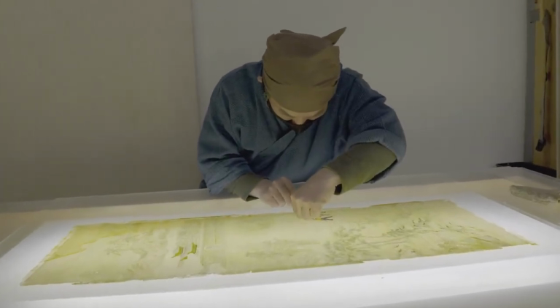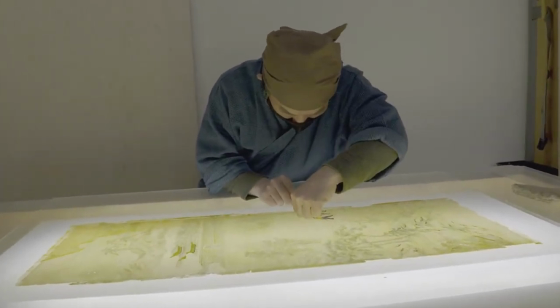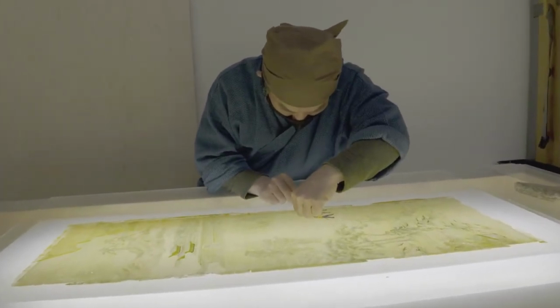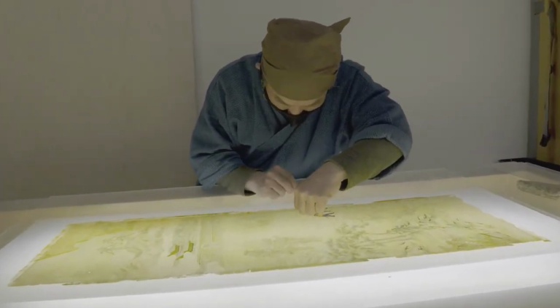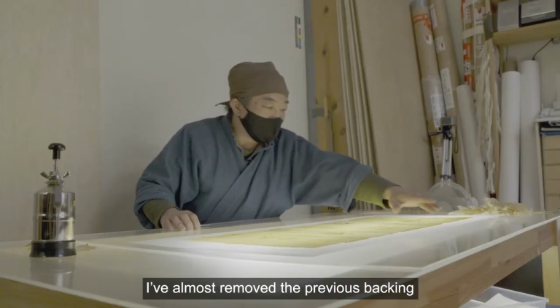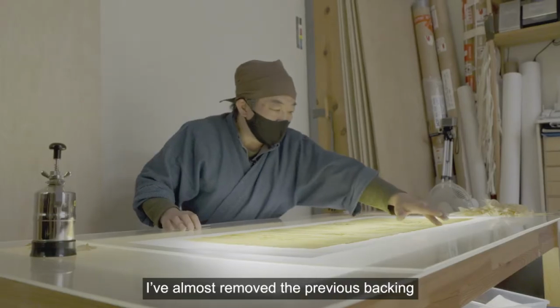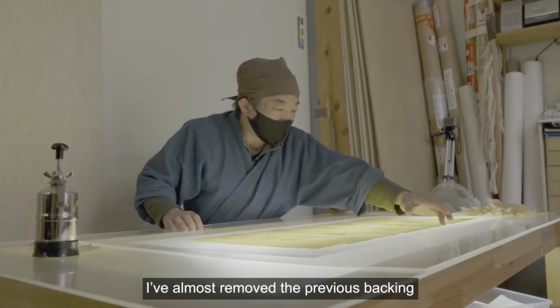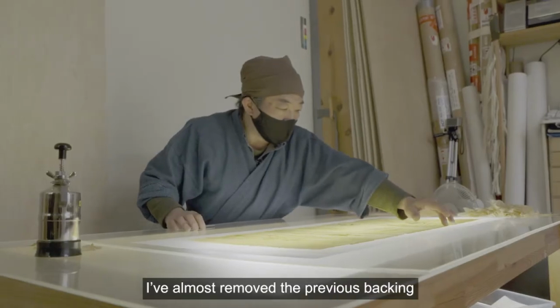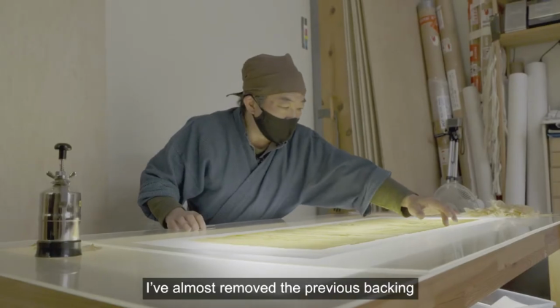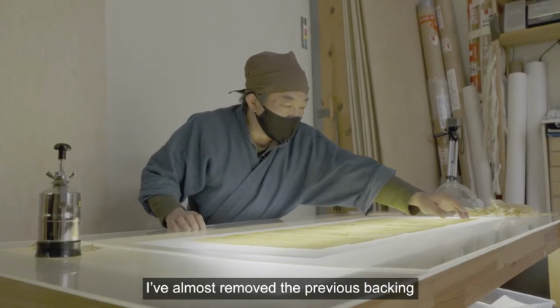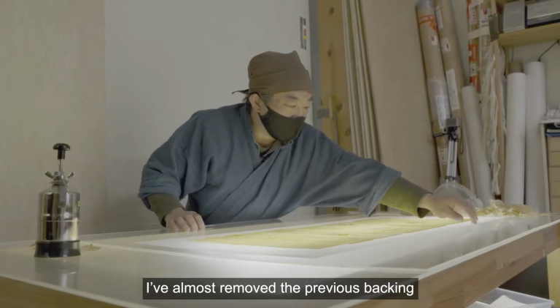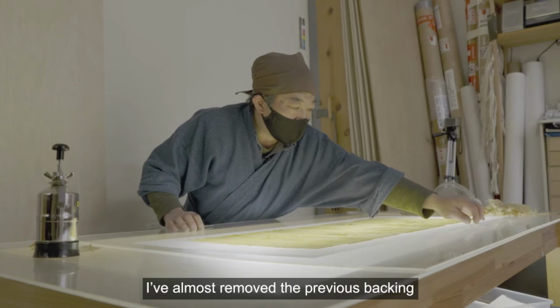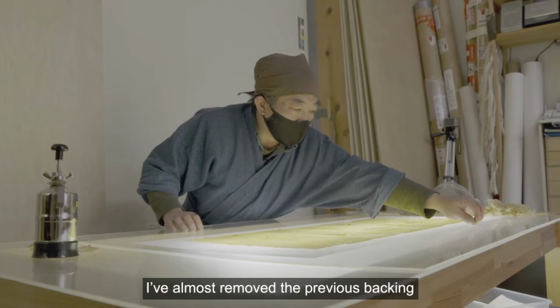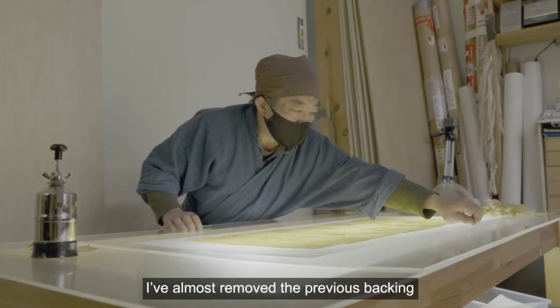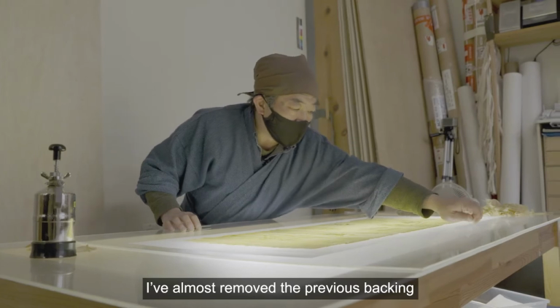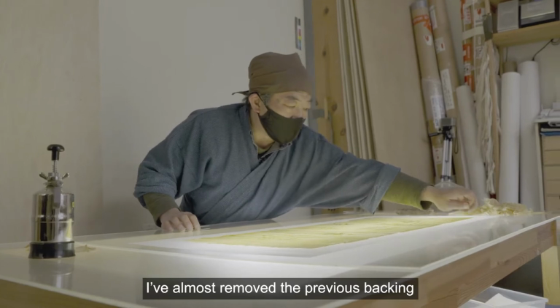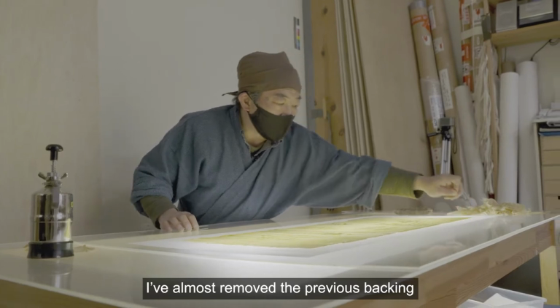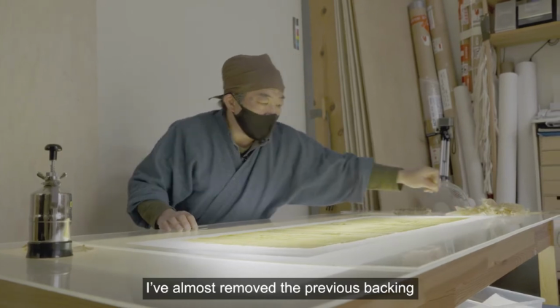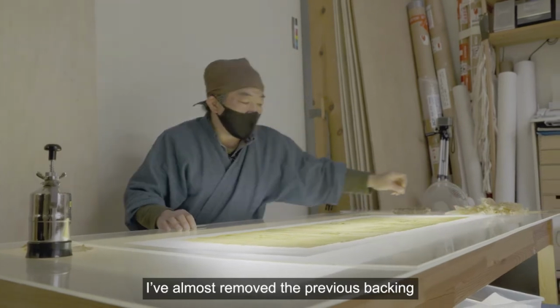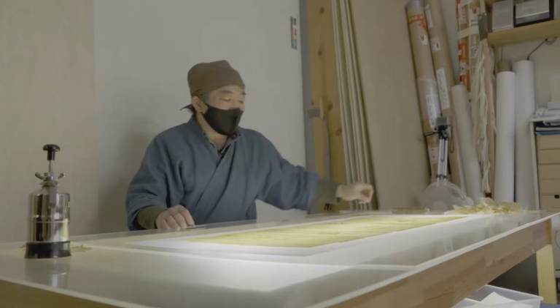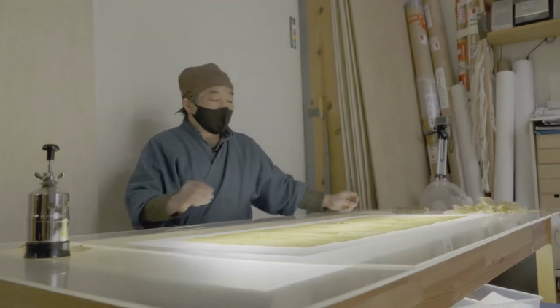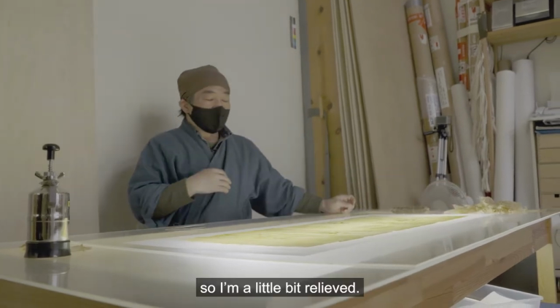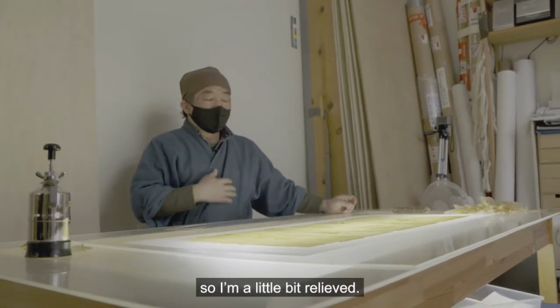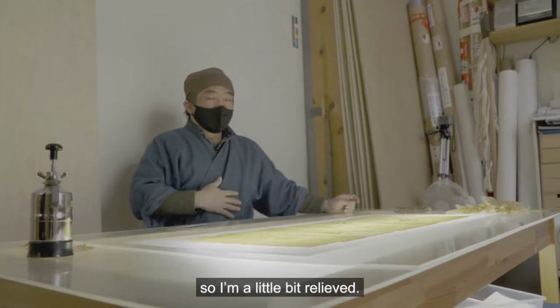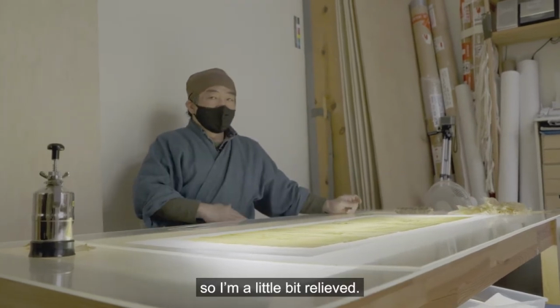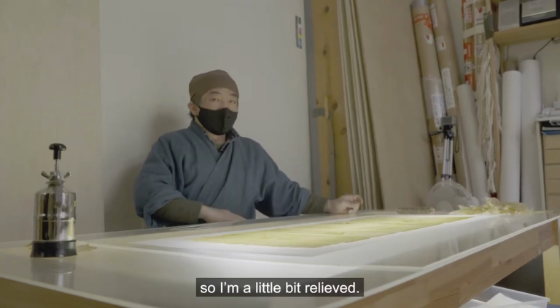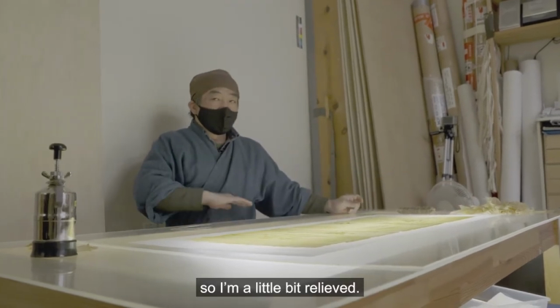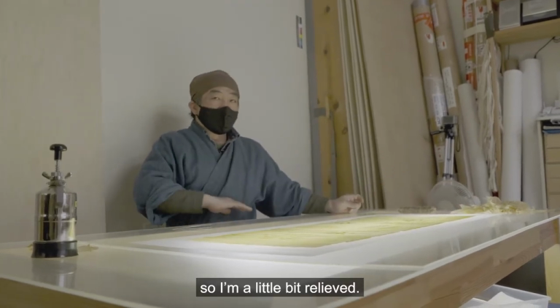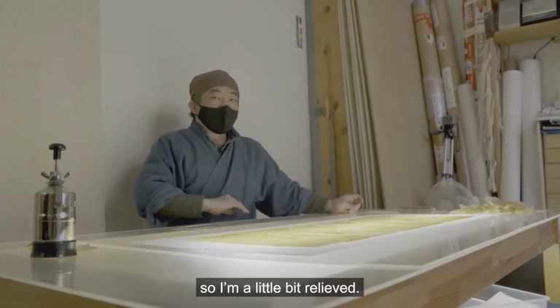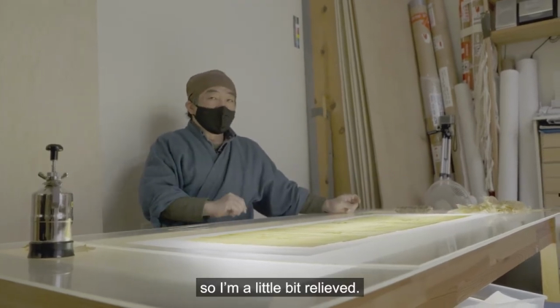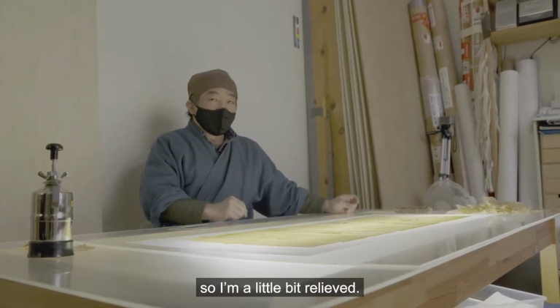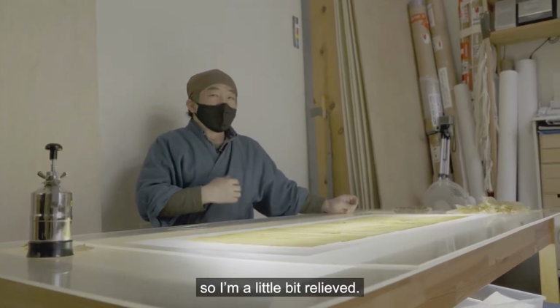The previous backing is almost completely removed — a little bit relieved.